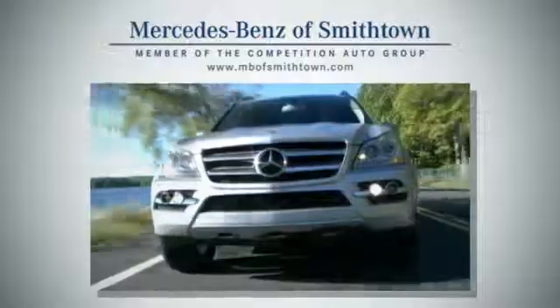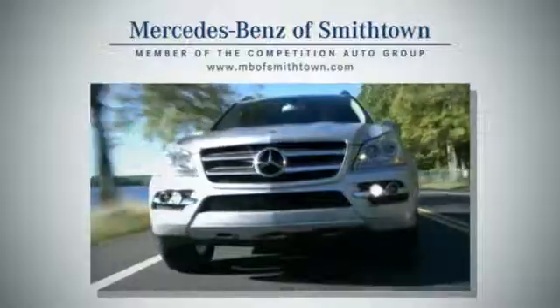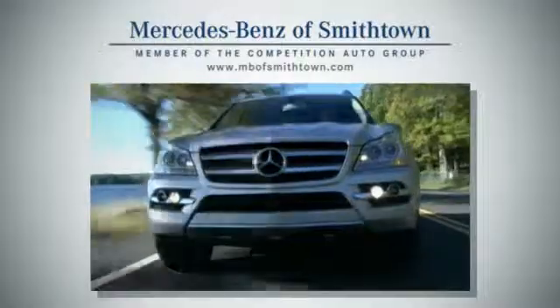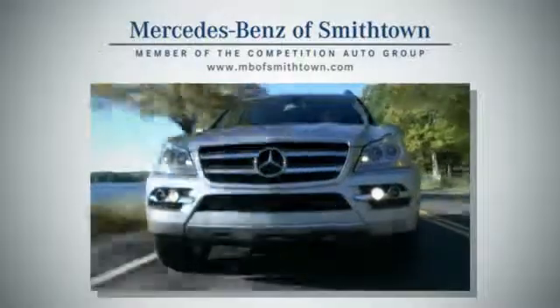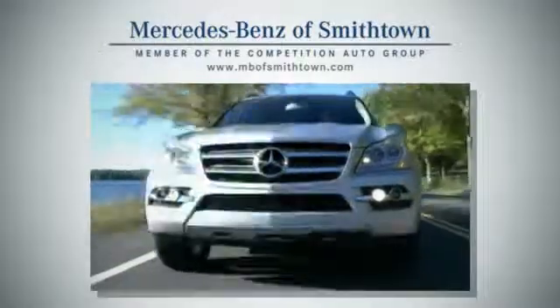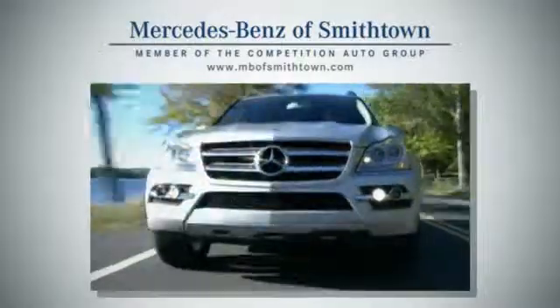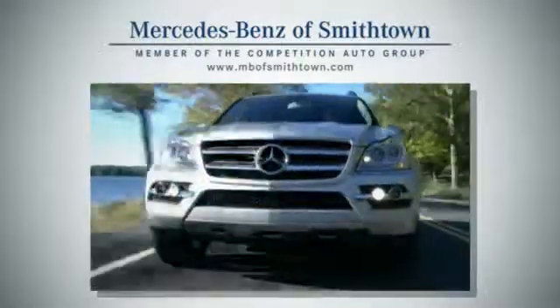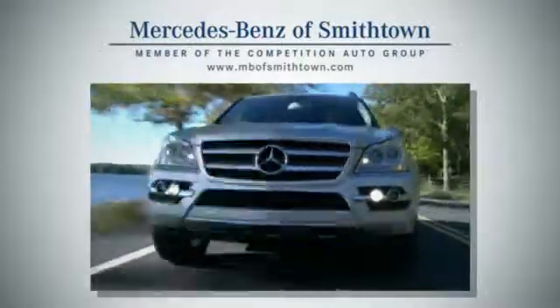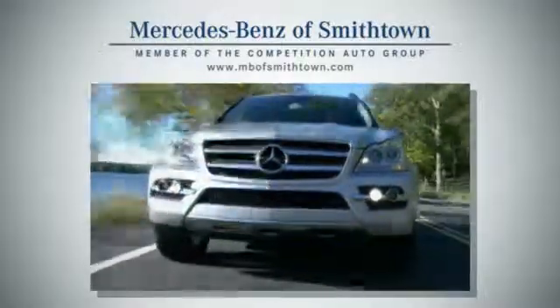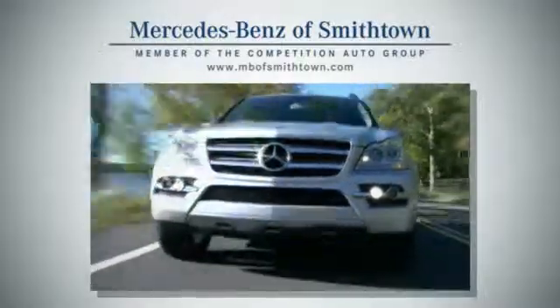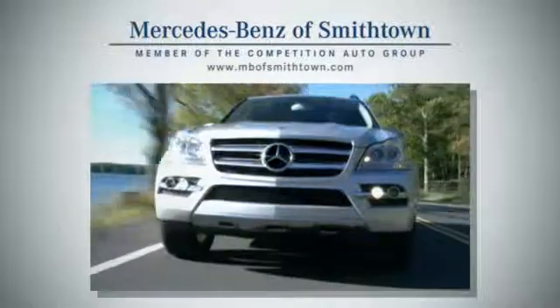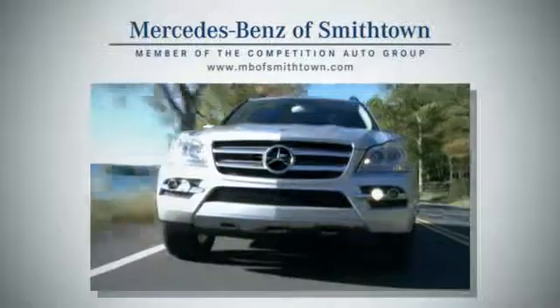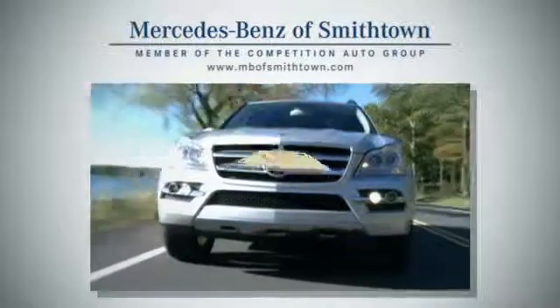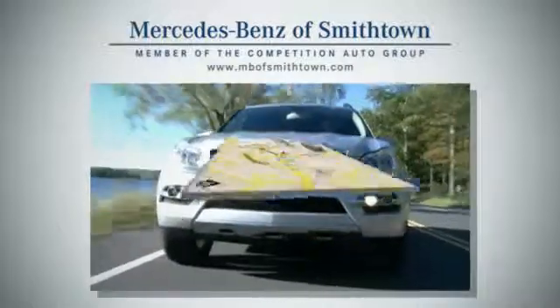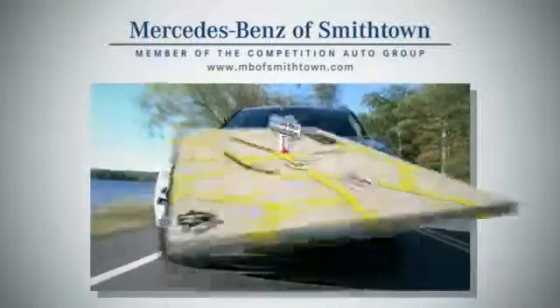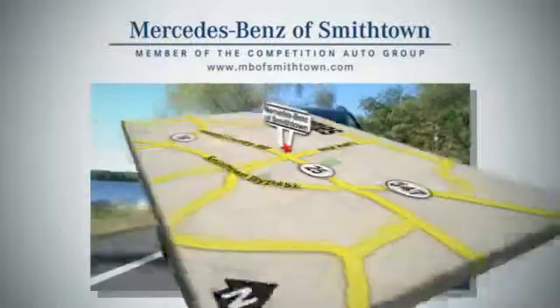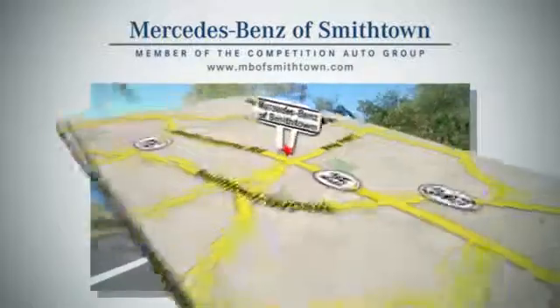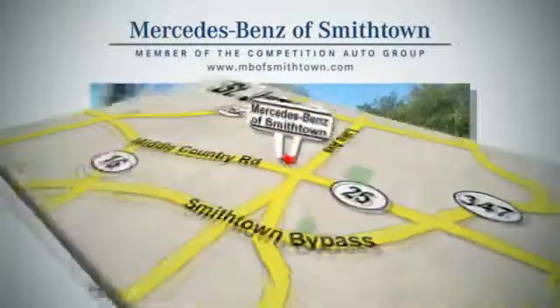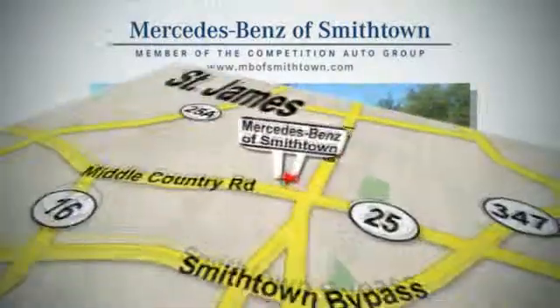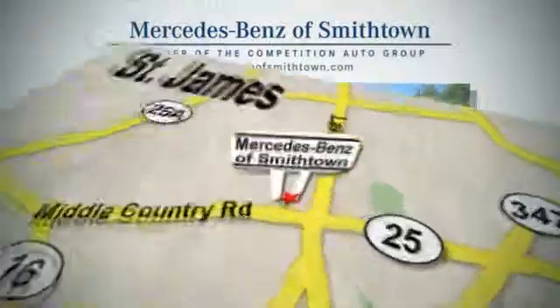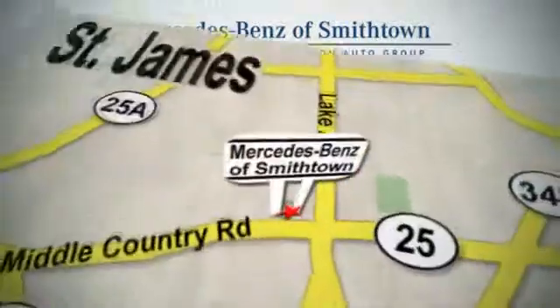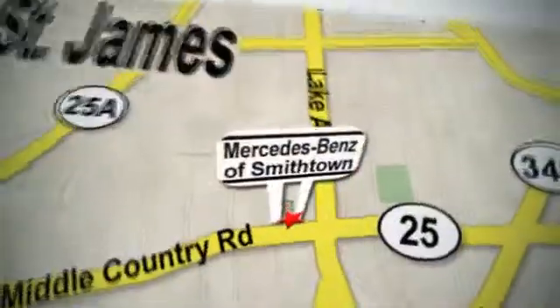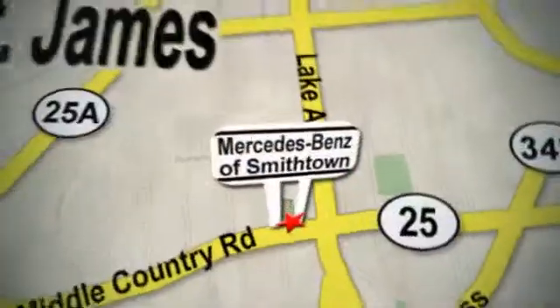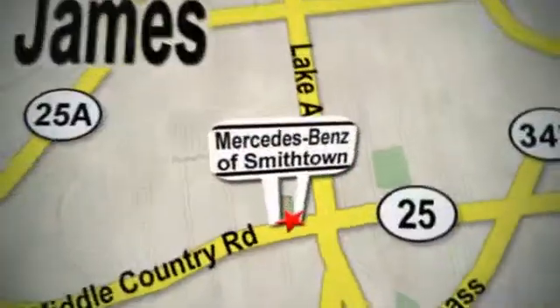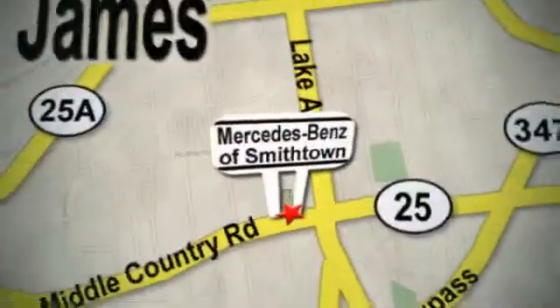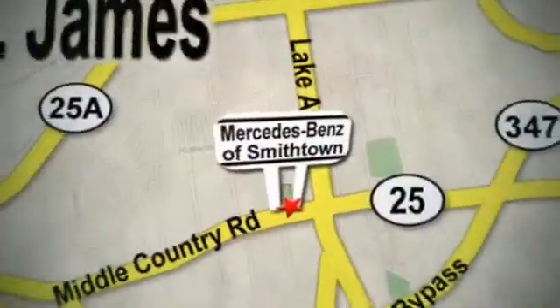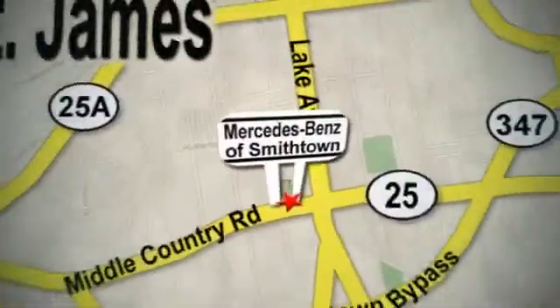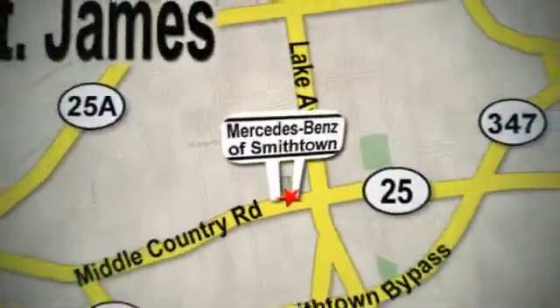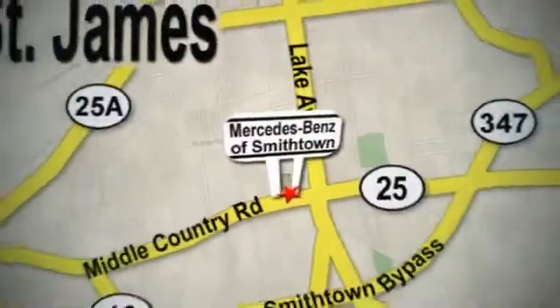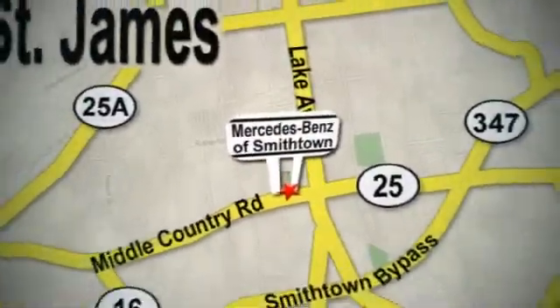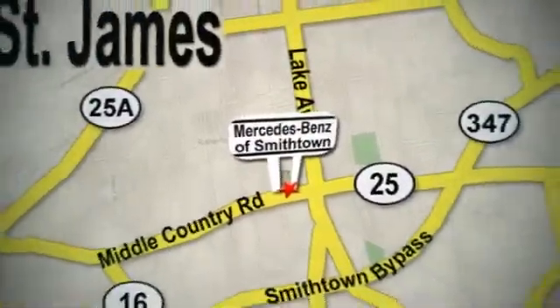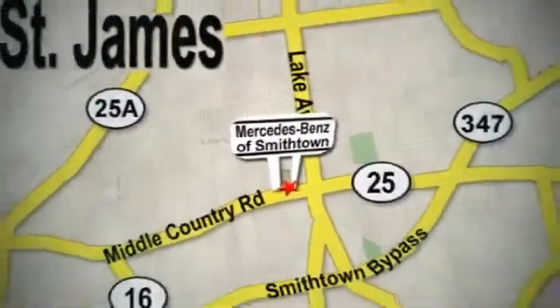Visit Mercedes-Benz of Smithtown today. We're conveniently located at 630 Middle Country Road in St. James.